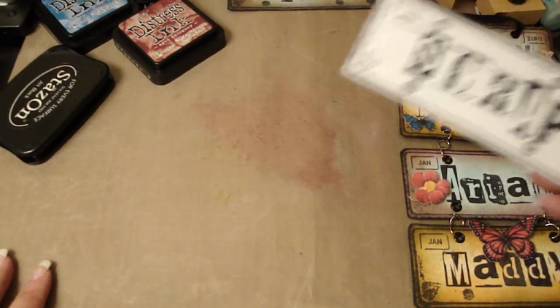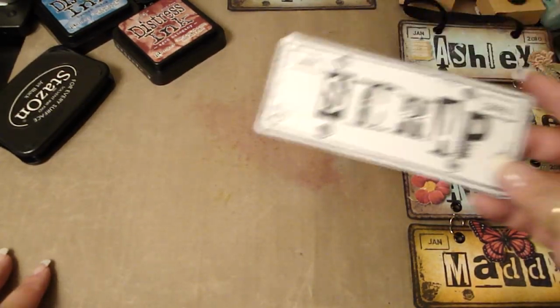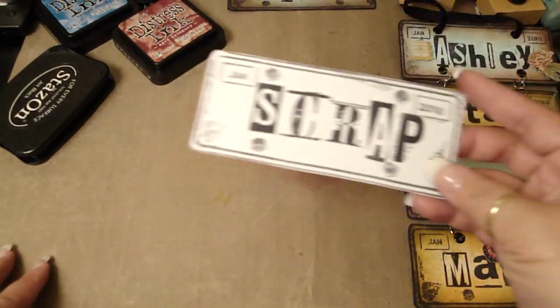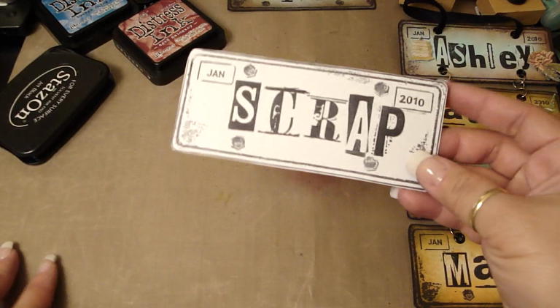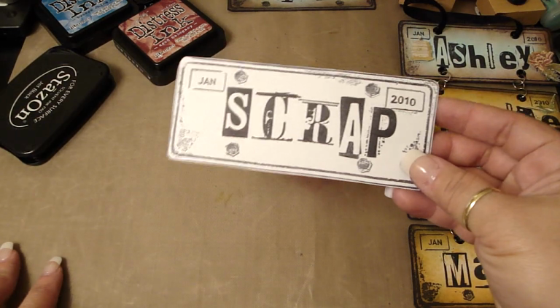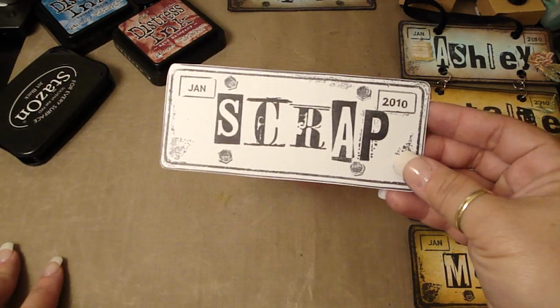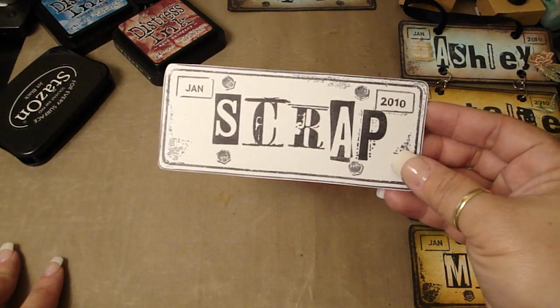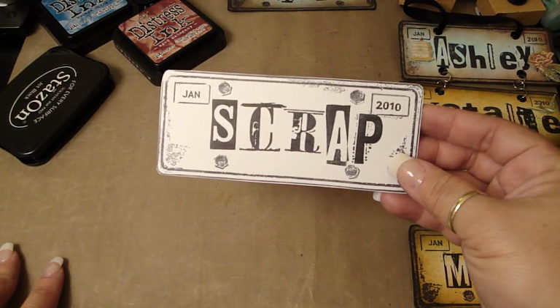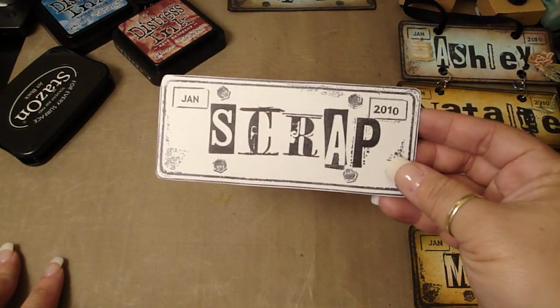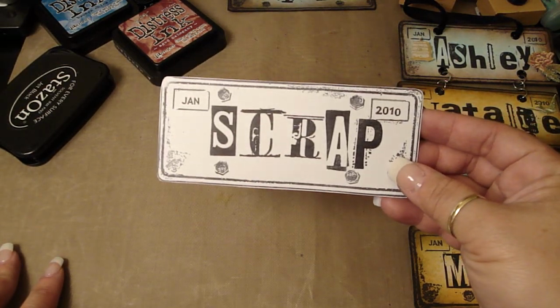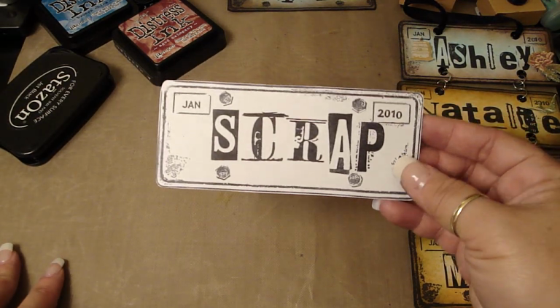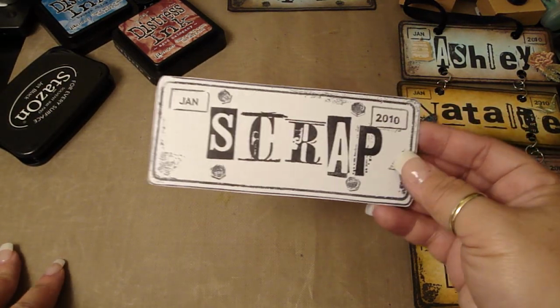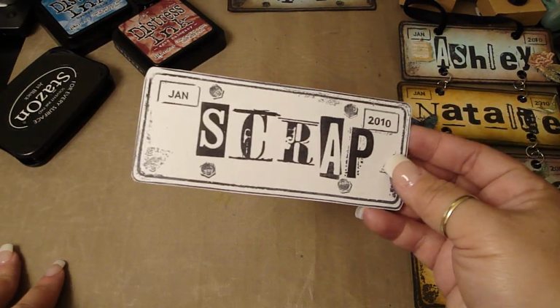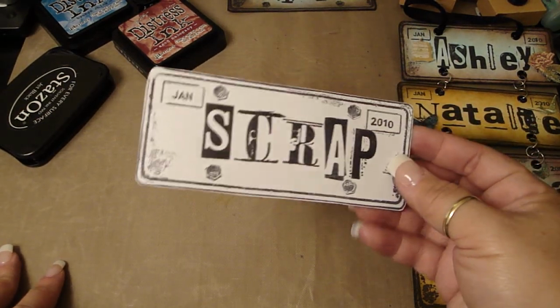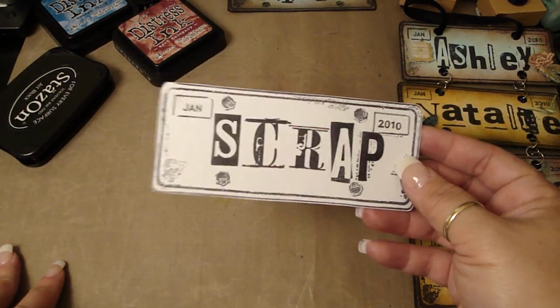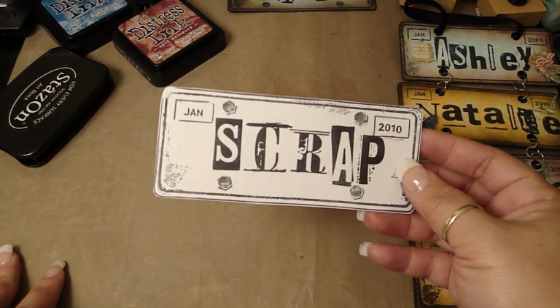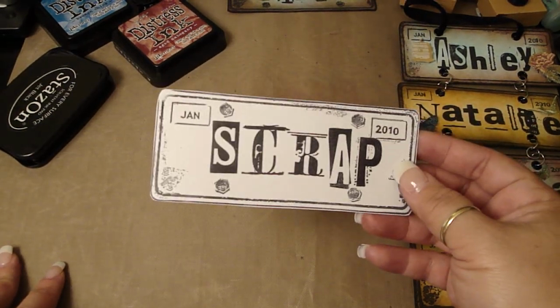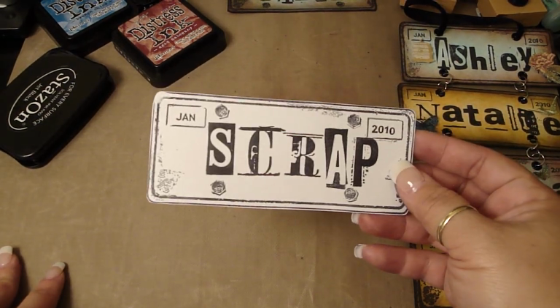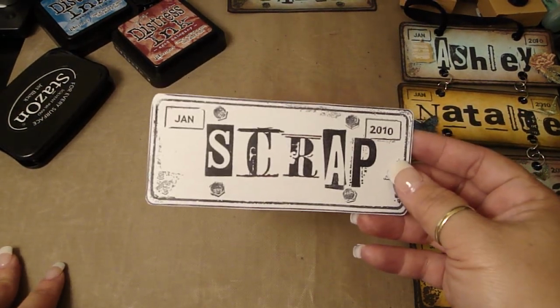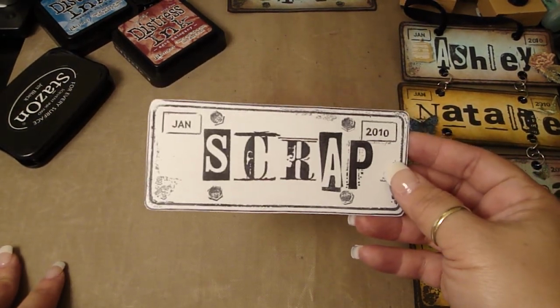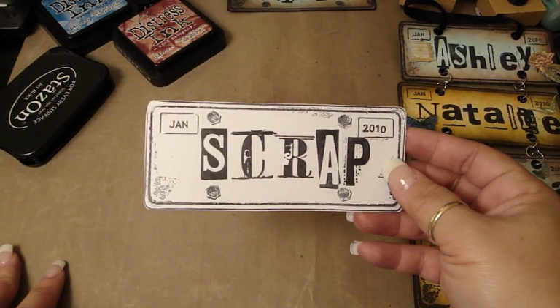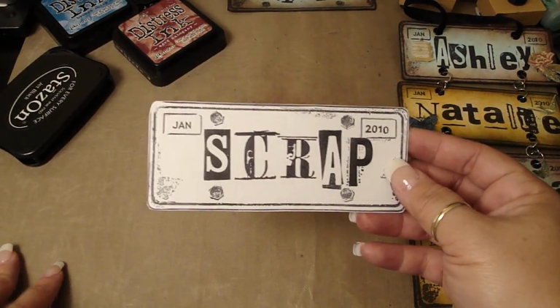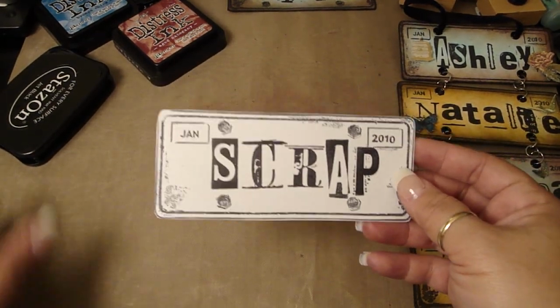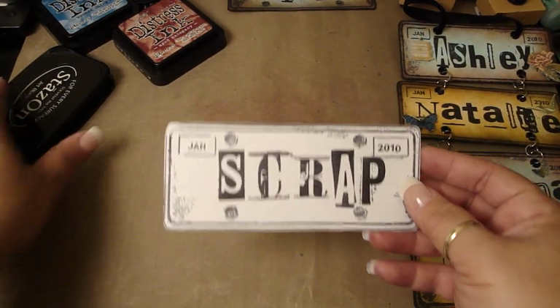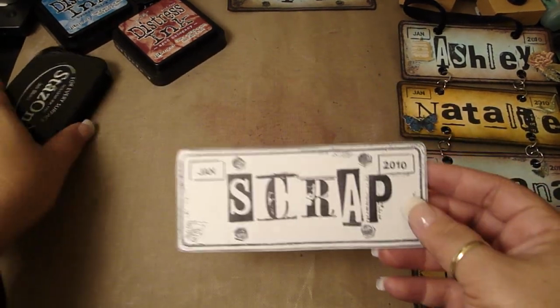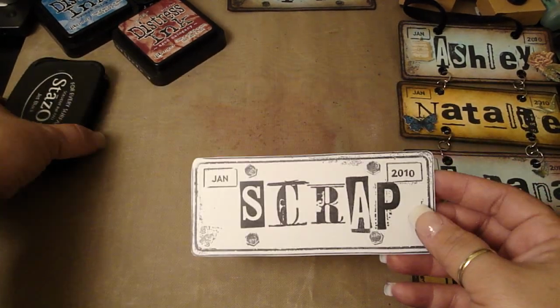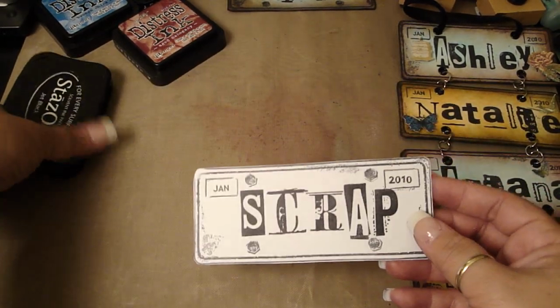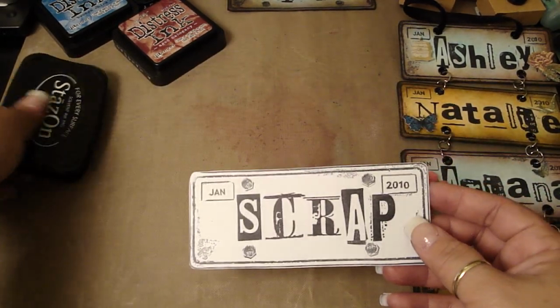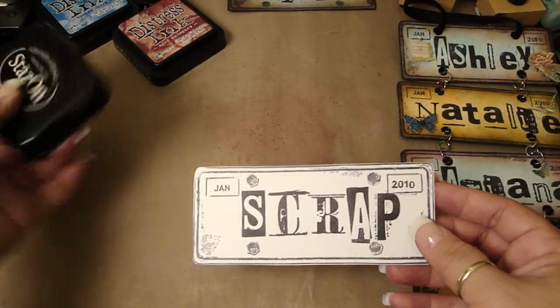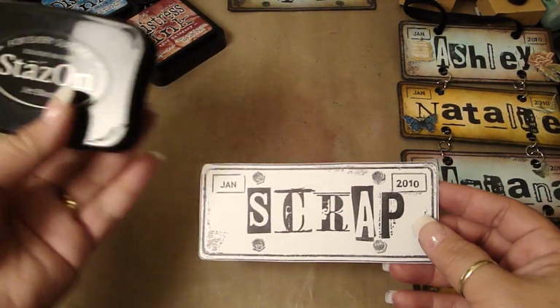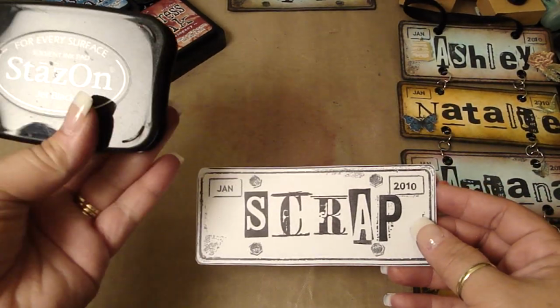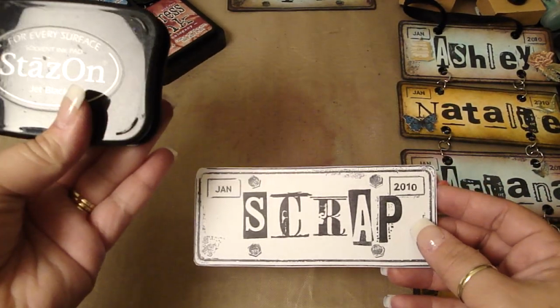I stamped it on some white cardstock, then I used the Black Stazon ink.